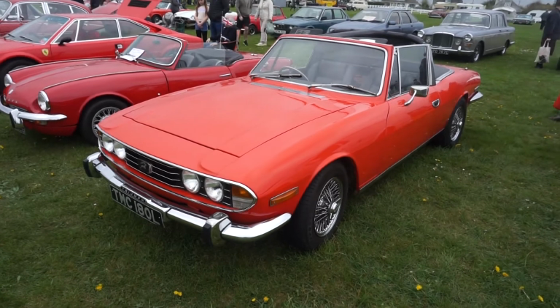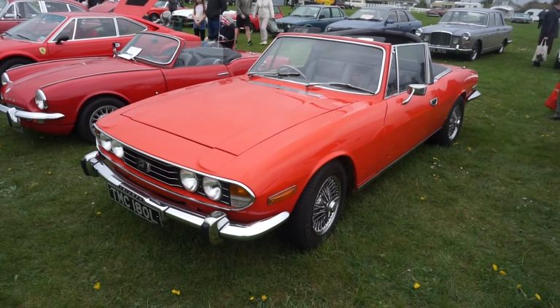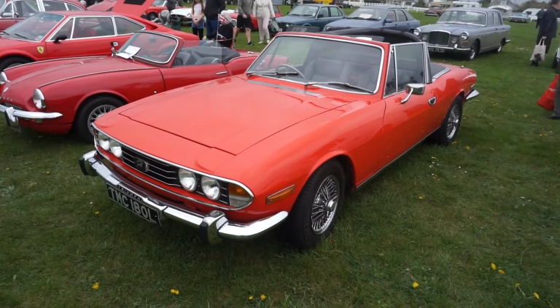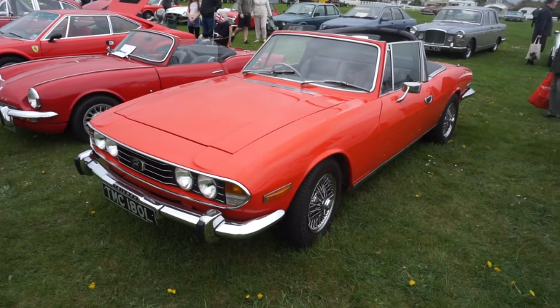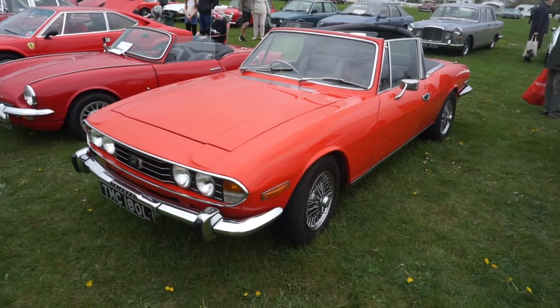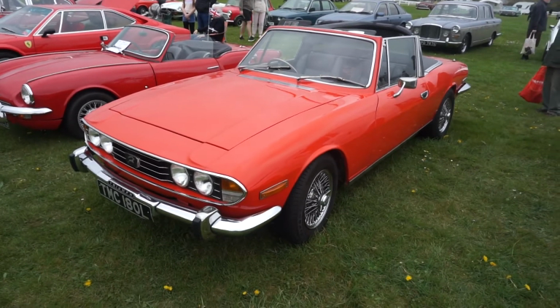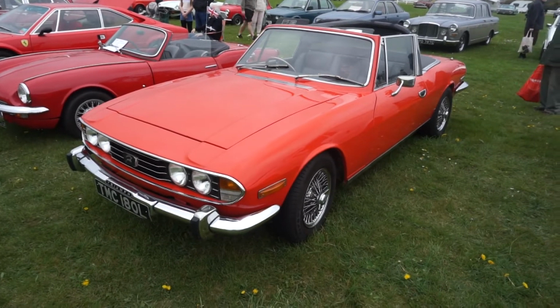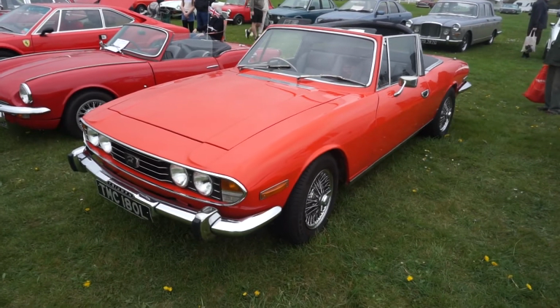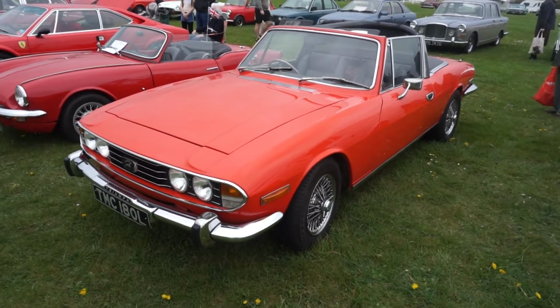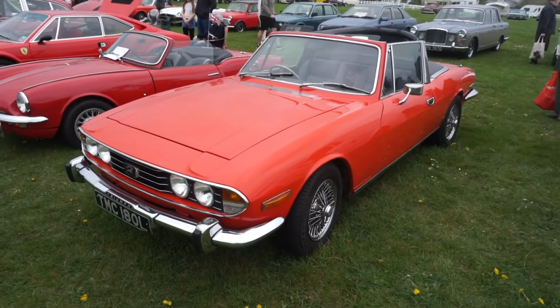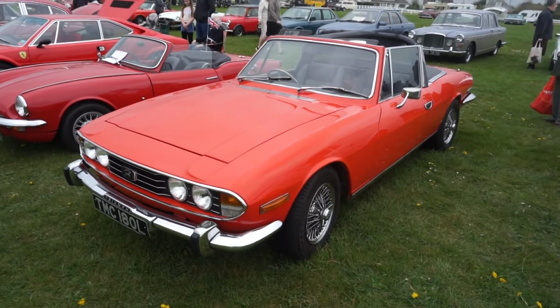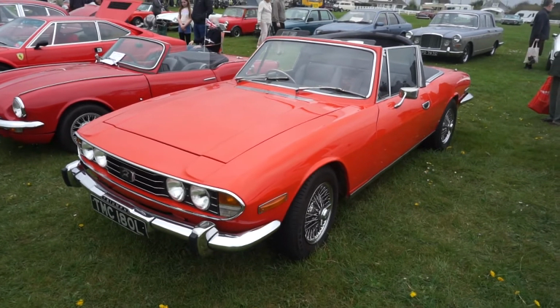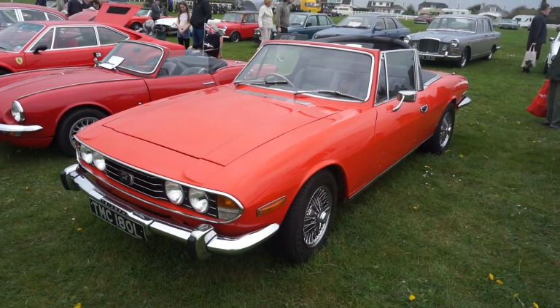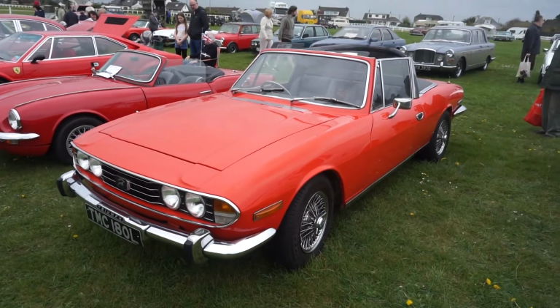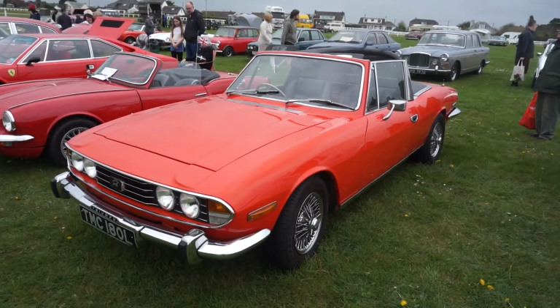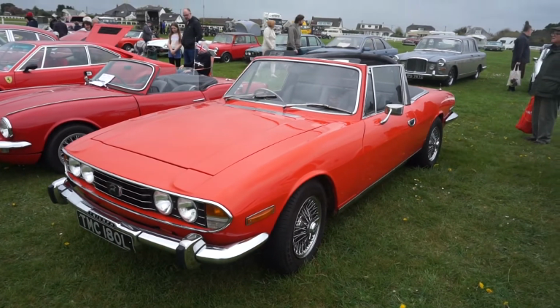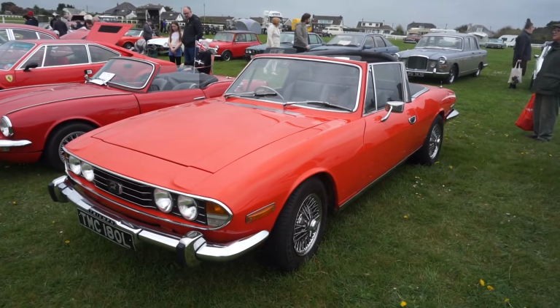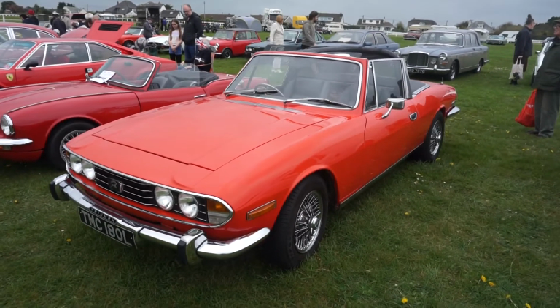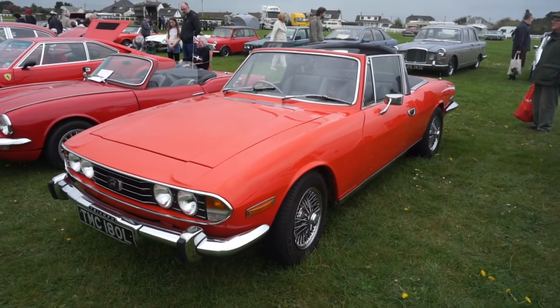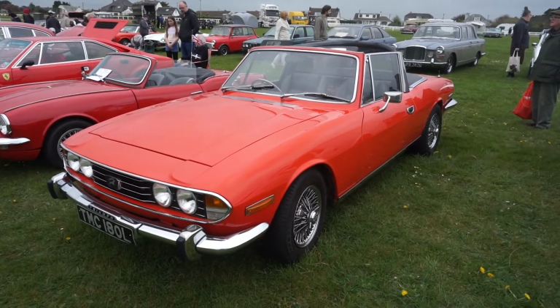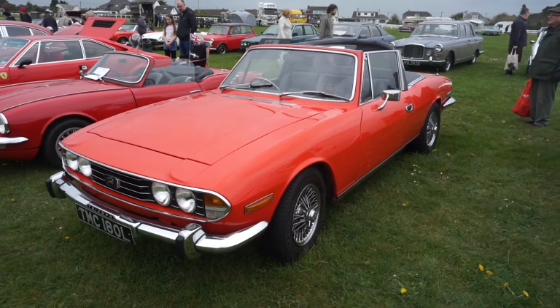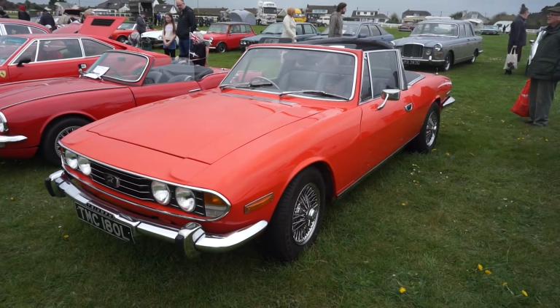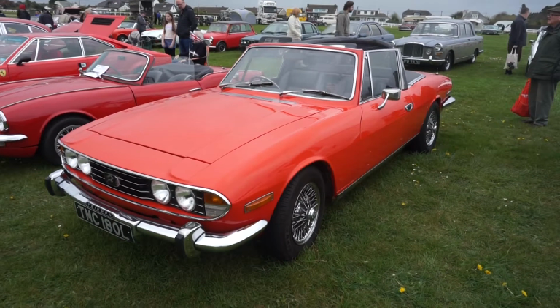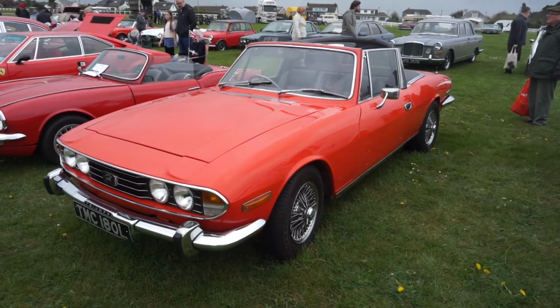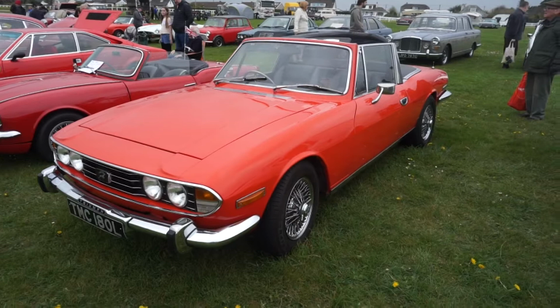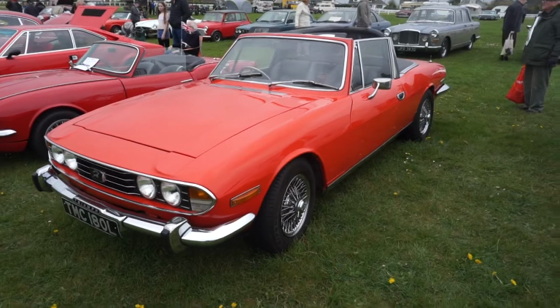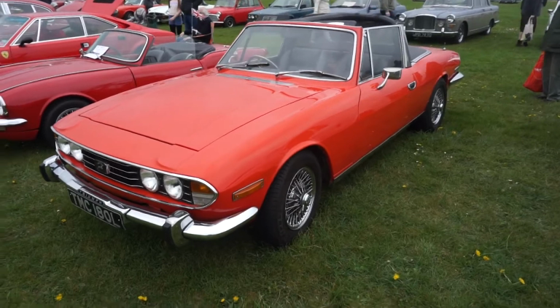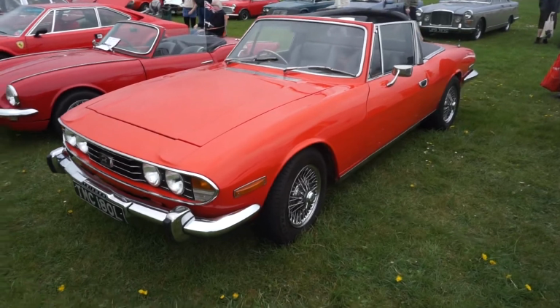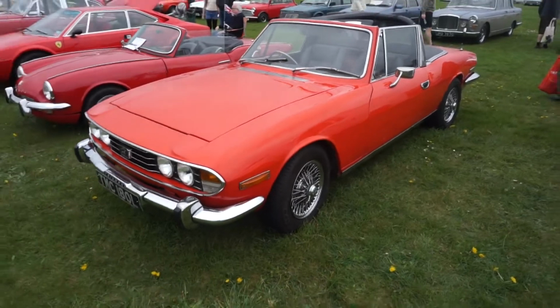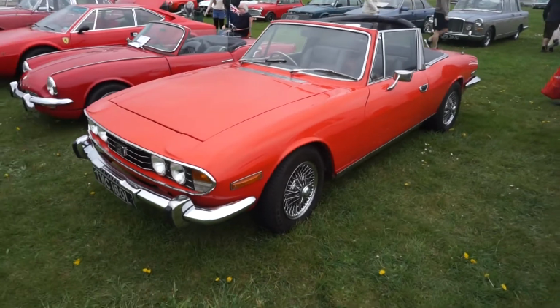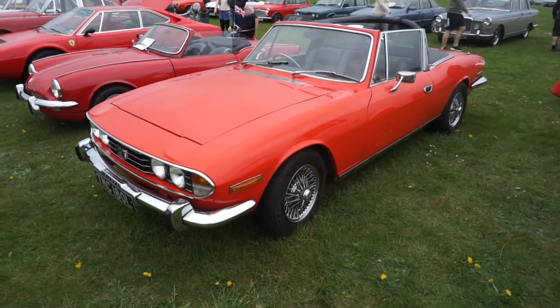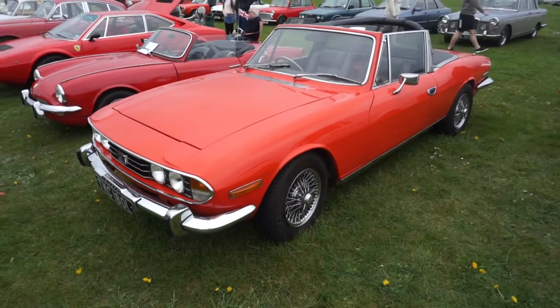We have a rather nice '72-'73 Stag — quite rare to see one on chrome wires.